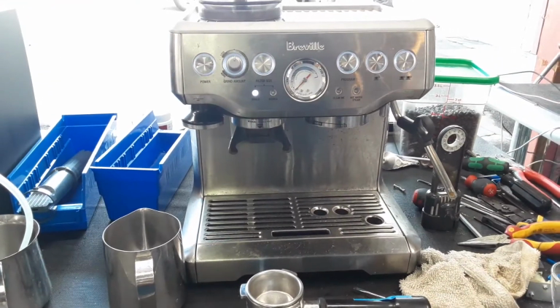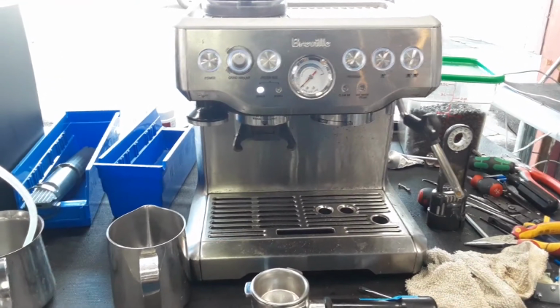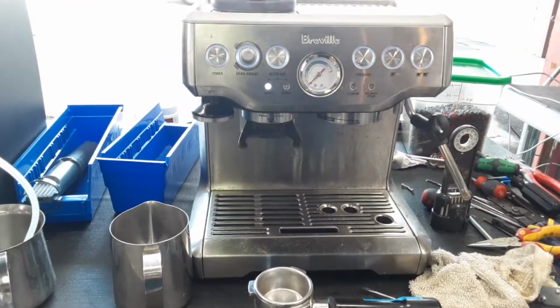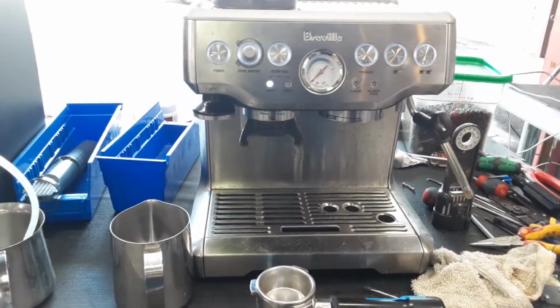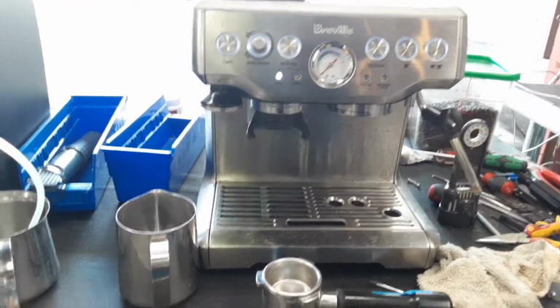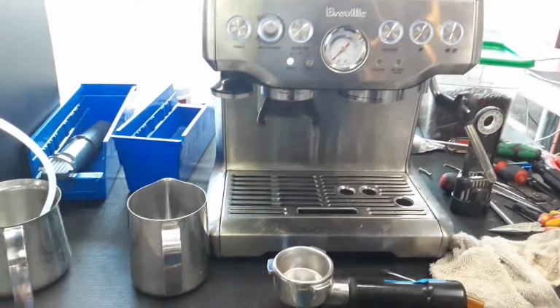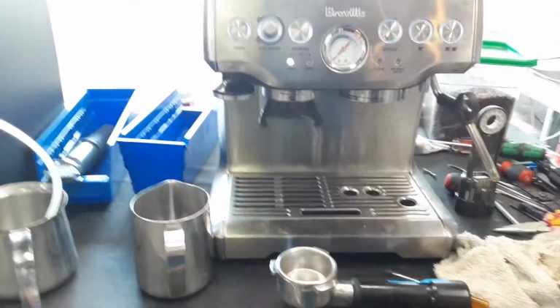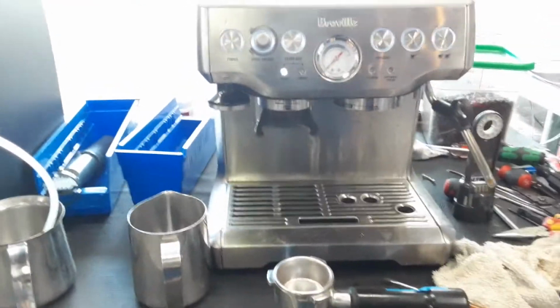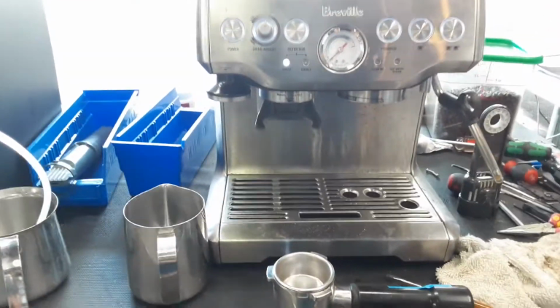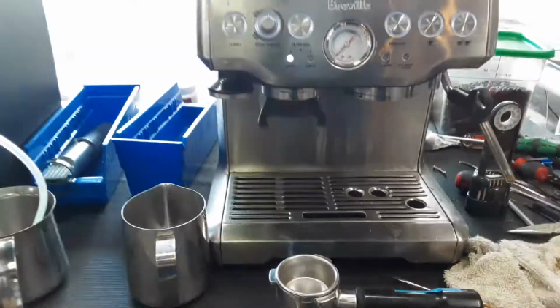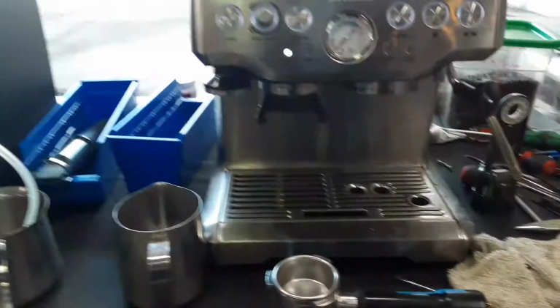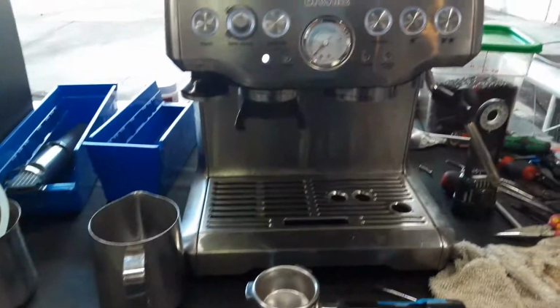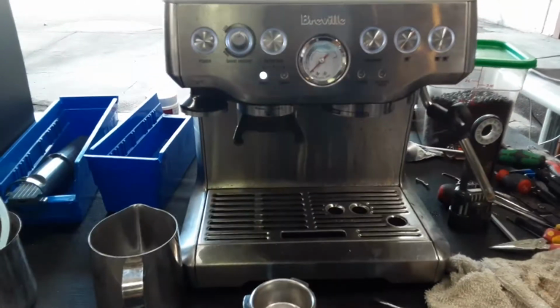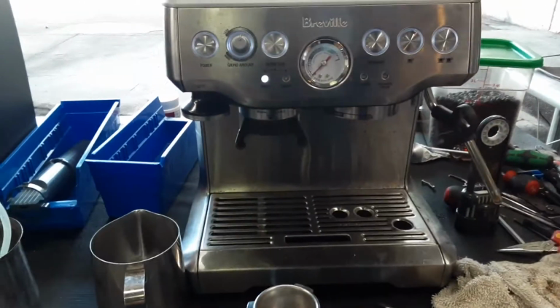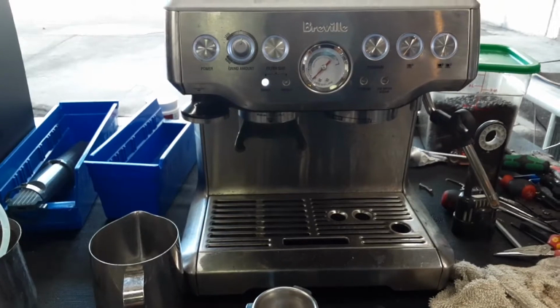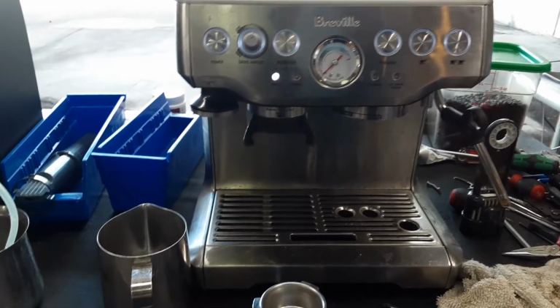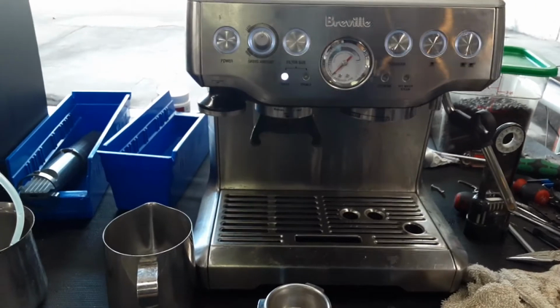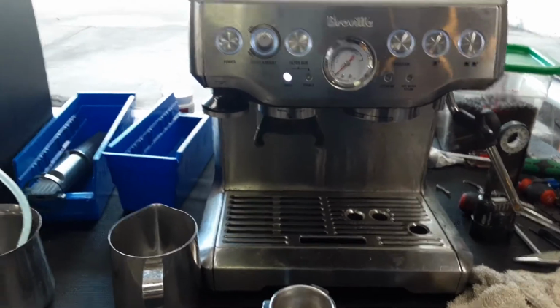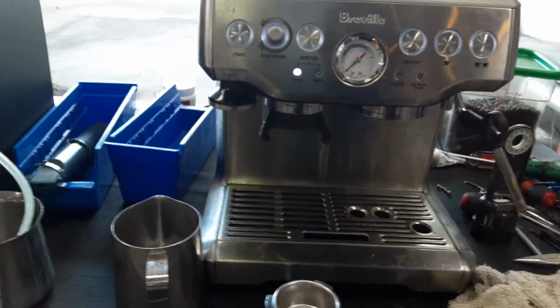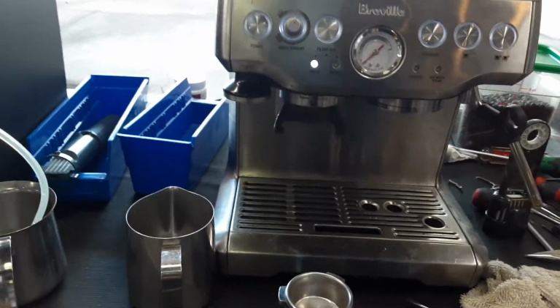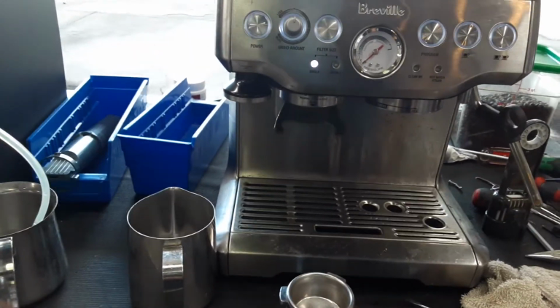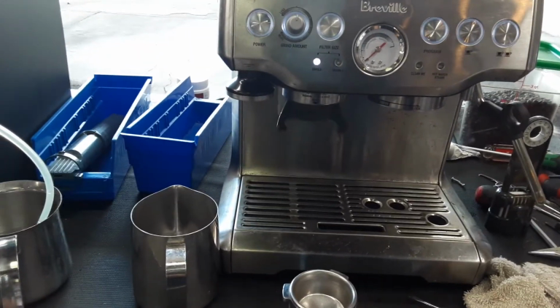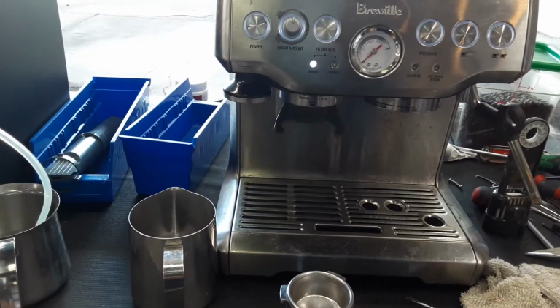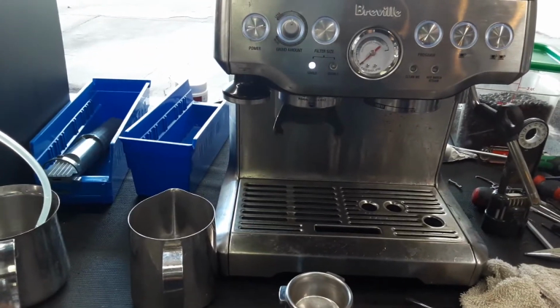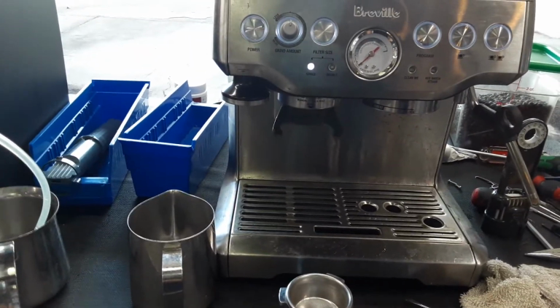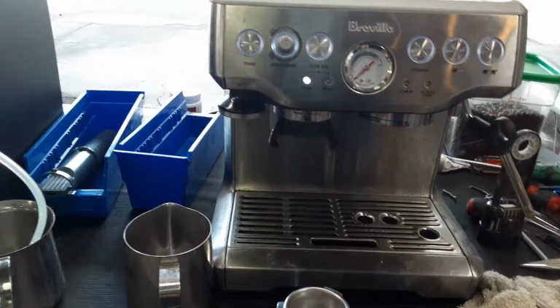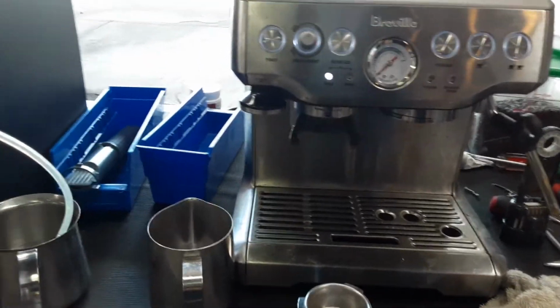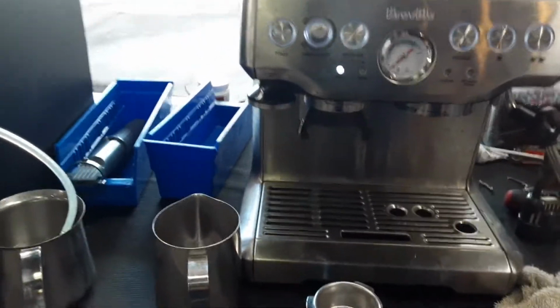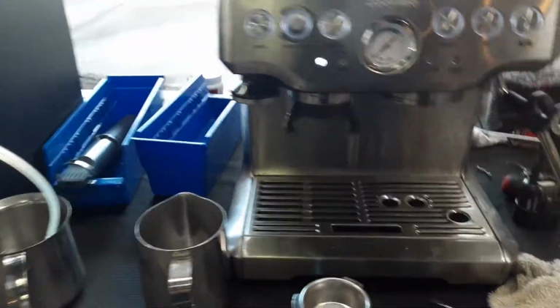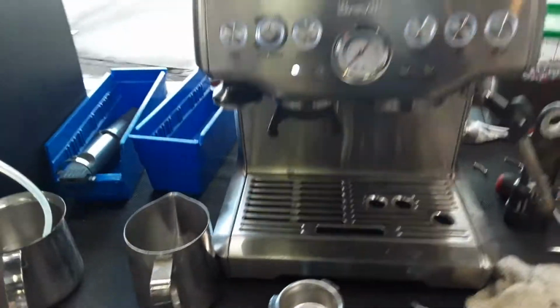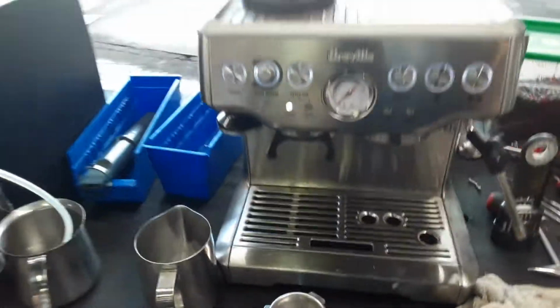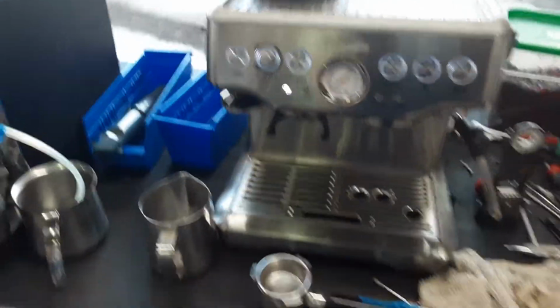Hello everyone and welcome back to Cannon Coffee. Here we have this beautiful Breville Barista Espresso machine.